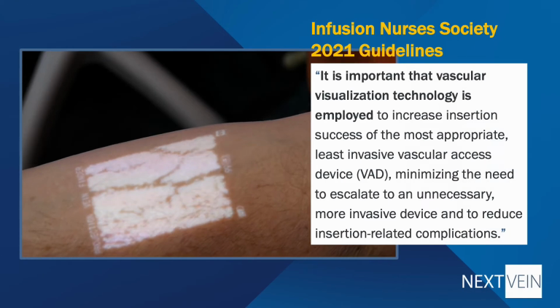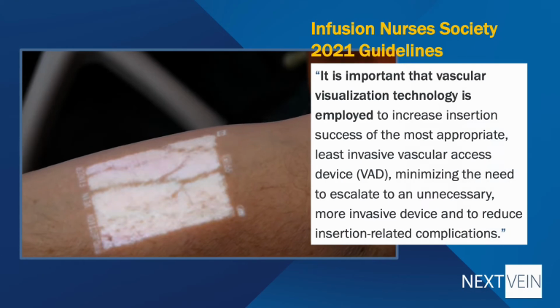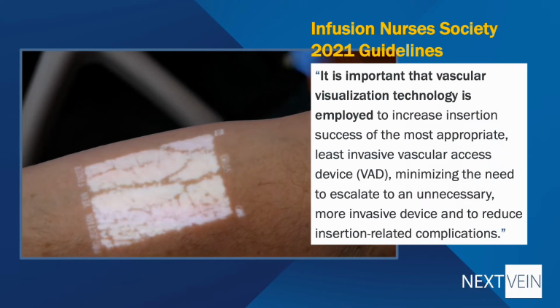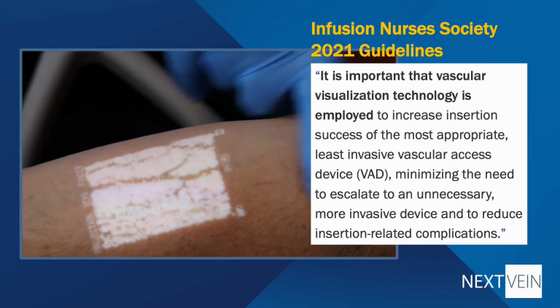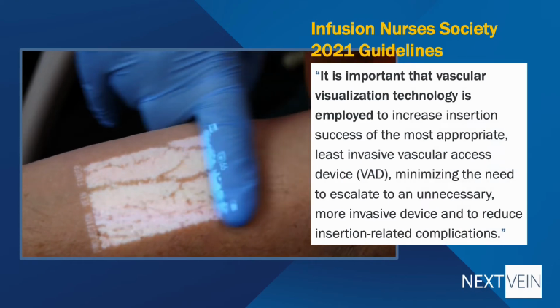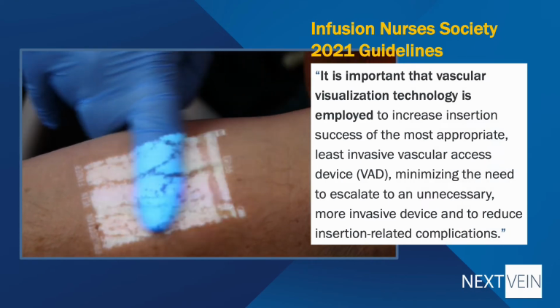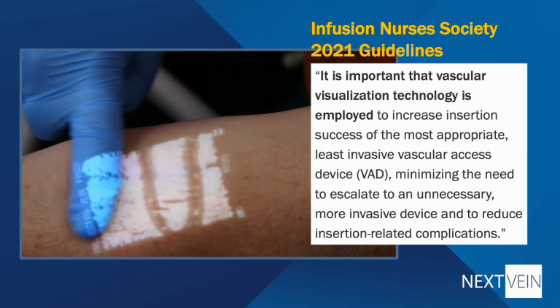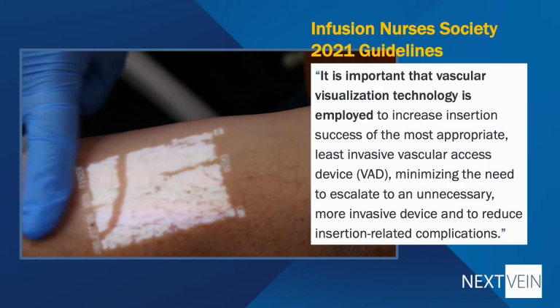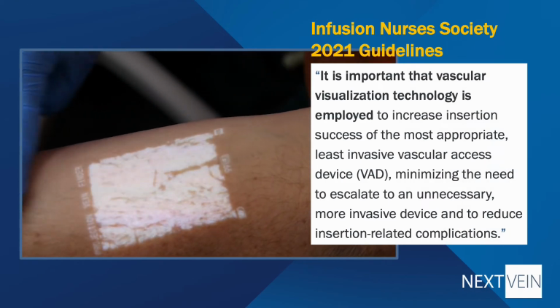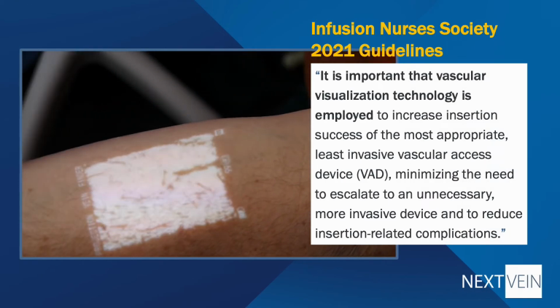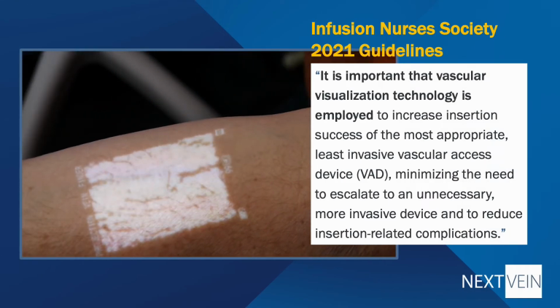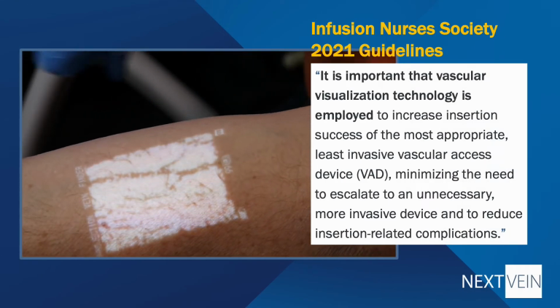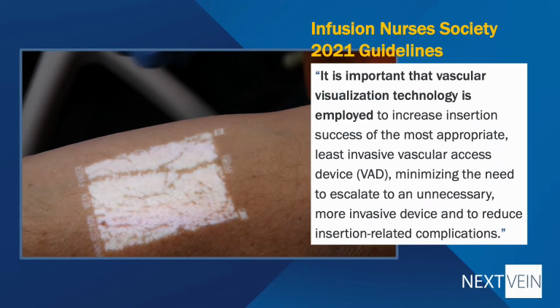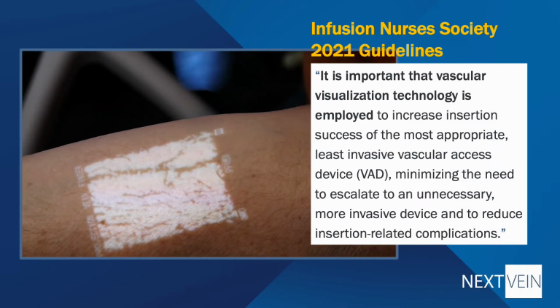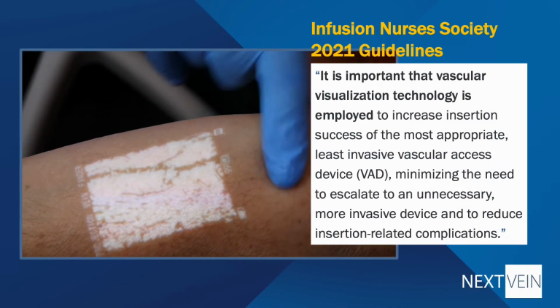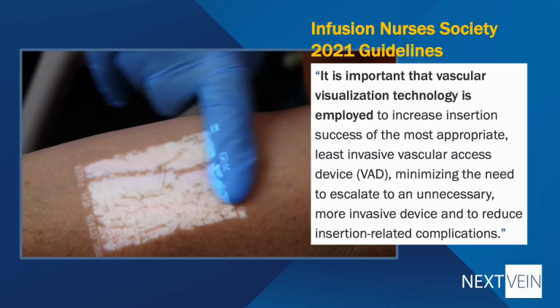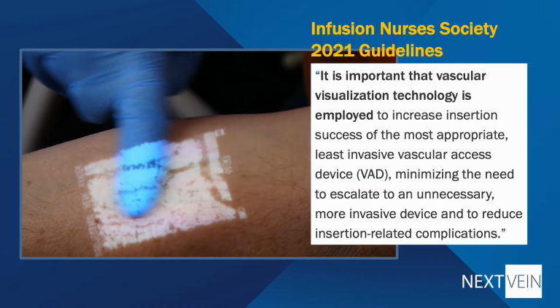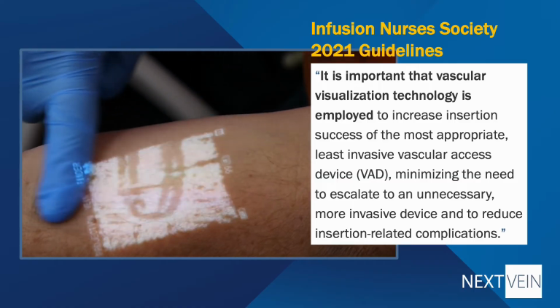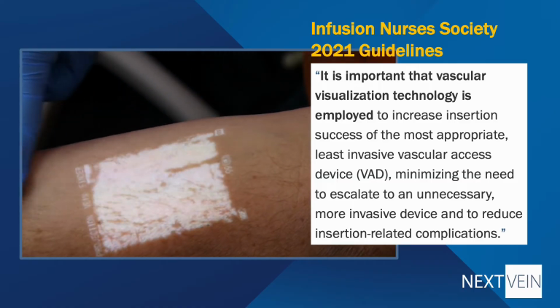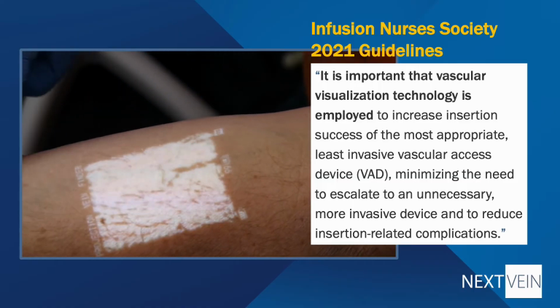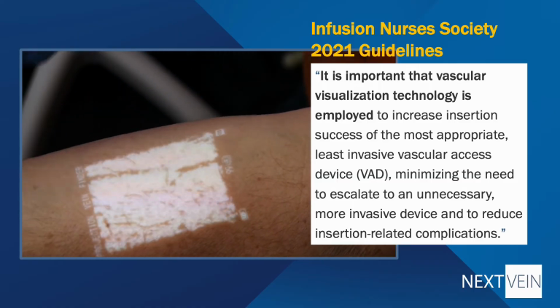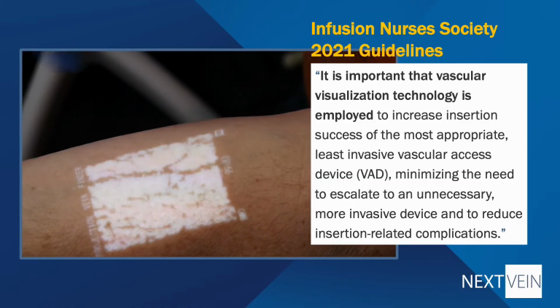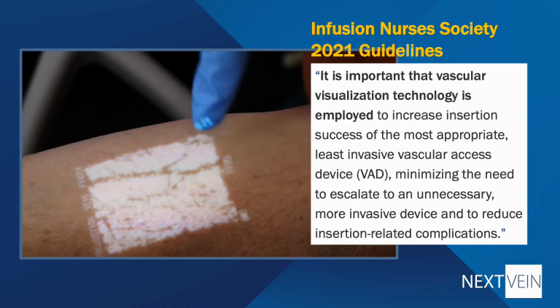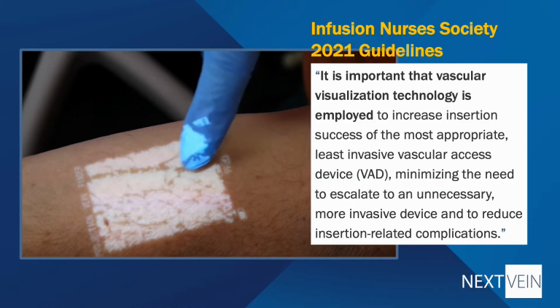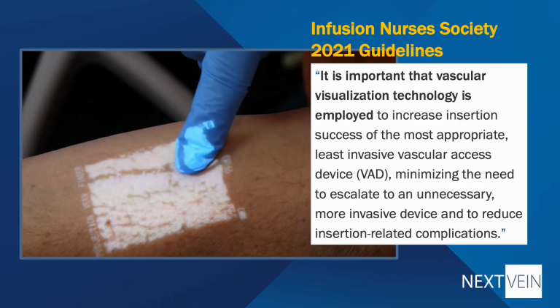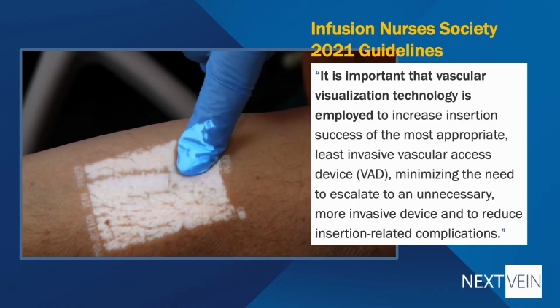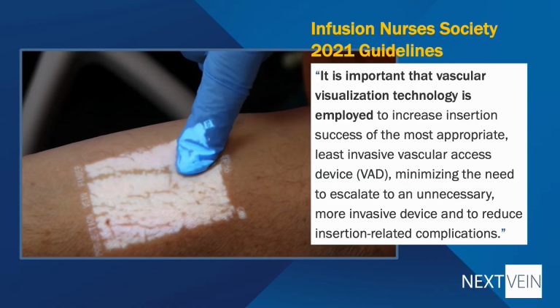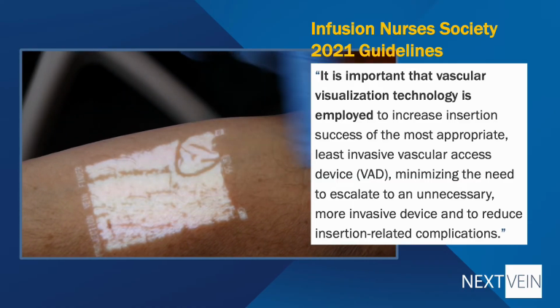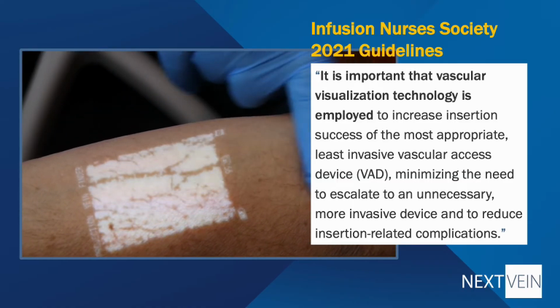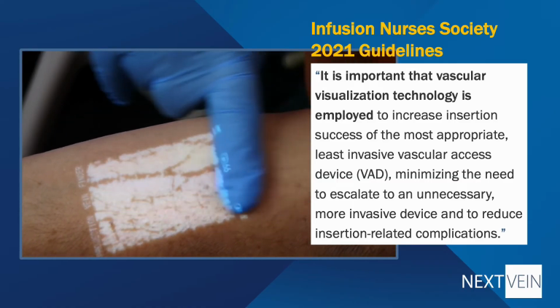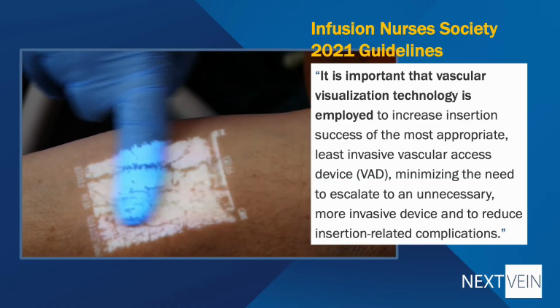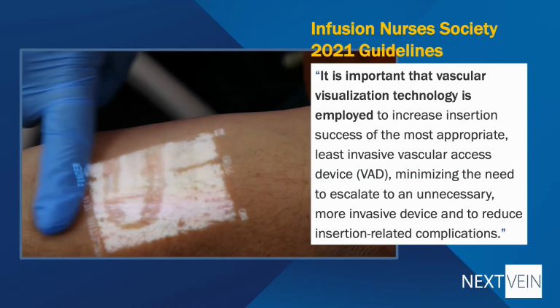Results like these have led to infrared vein finders being included in the Infusion Nurses Society standard of care.